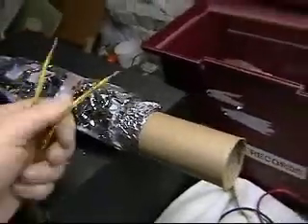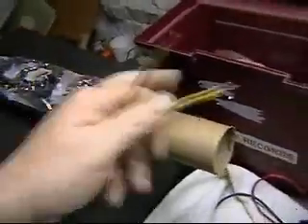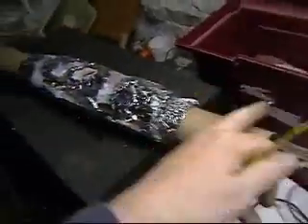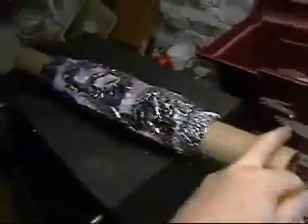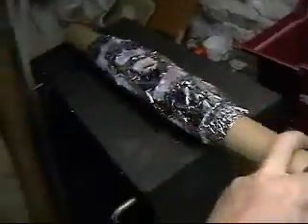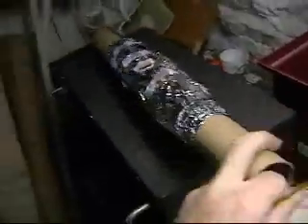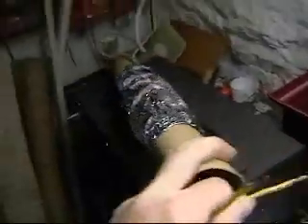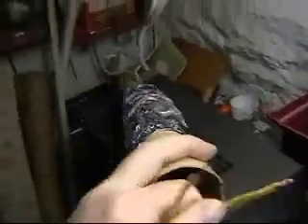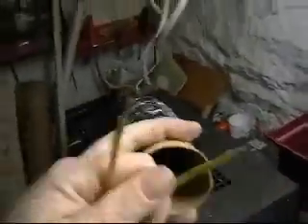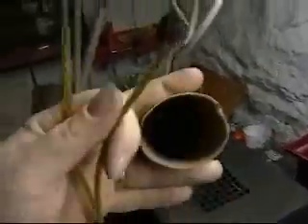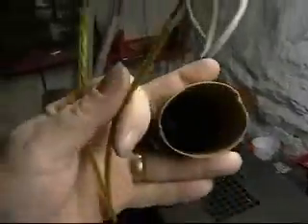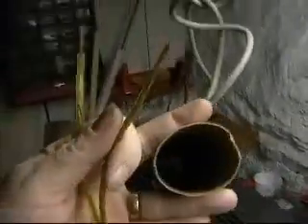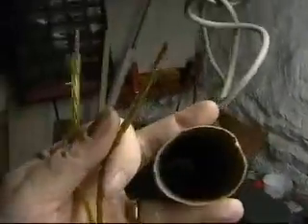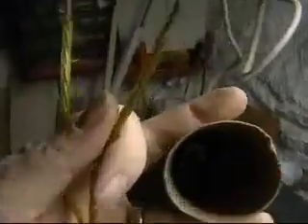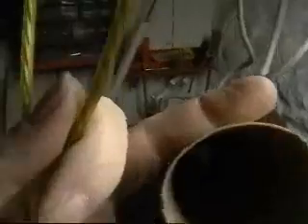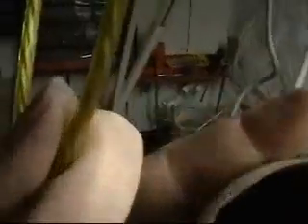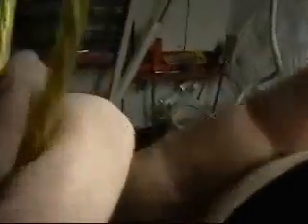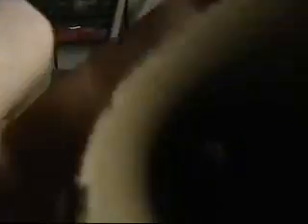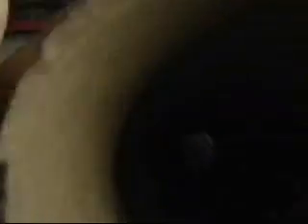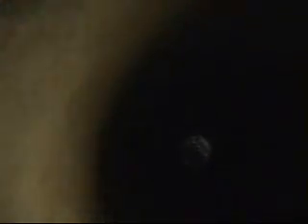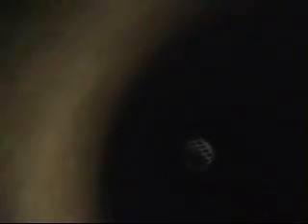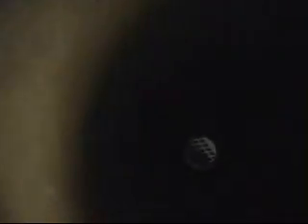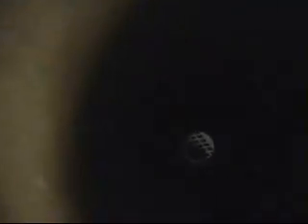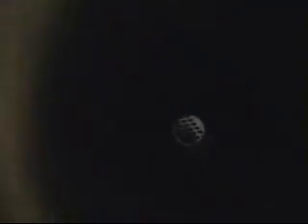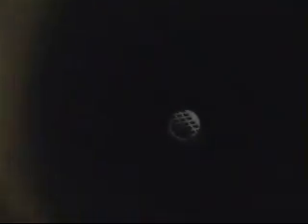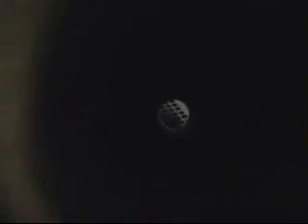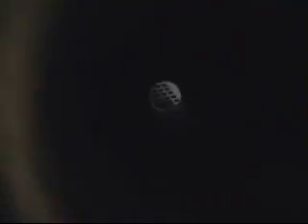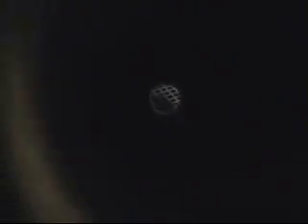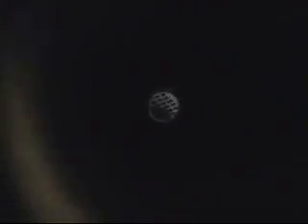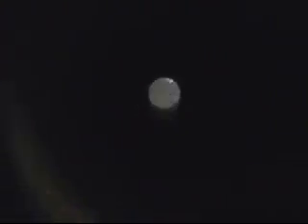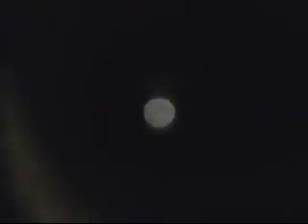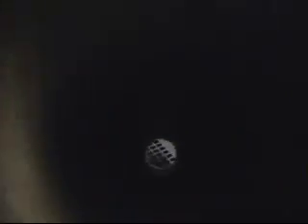Again, there's nothing inside the tube. Nobody stuck a speaker in there or anything.